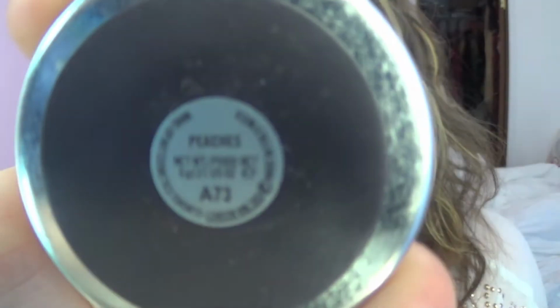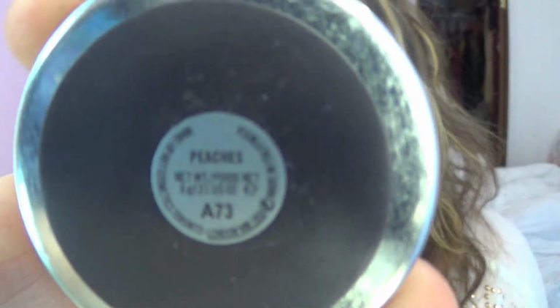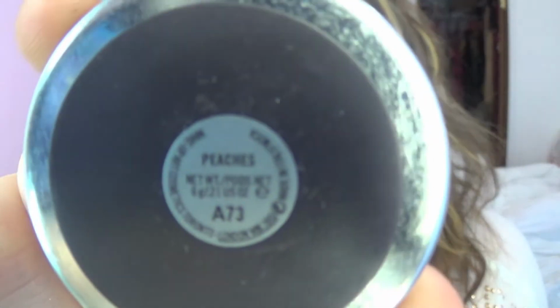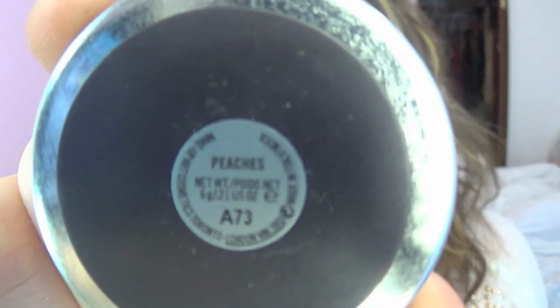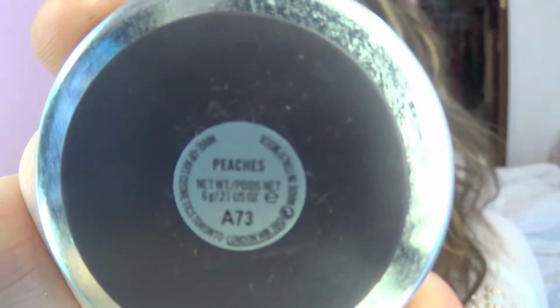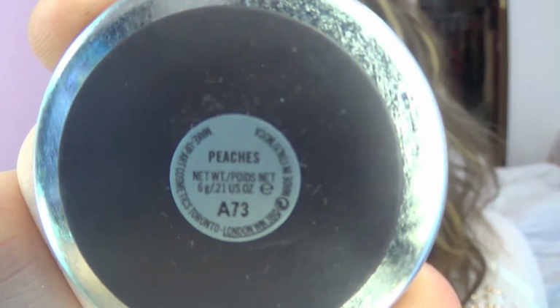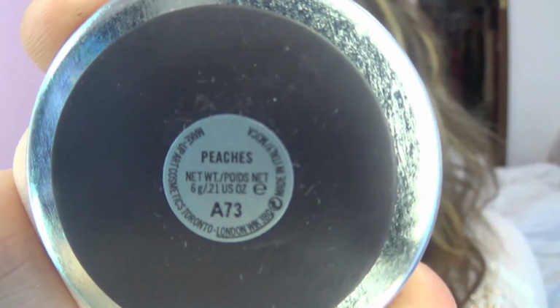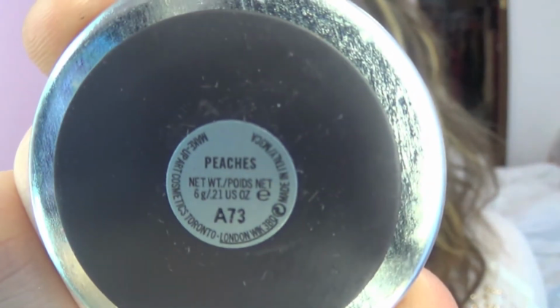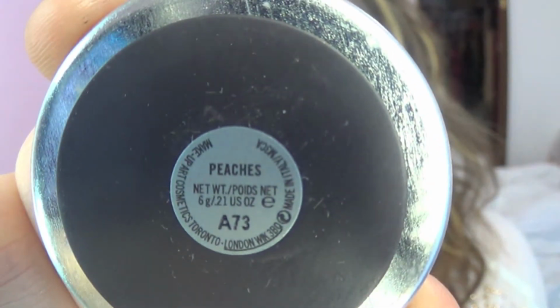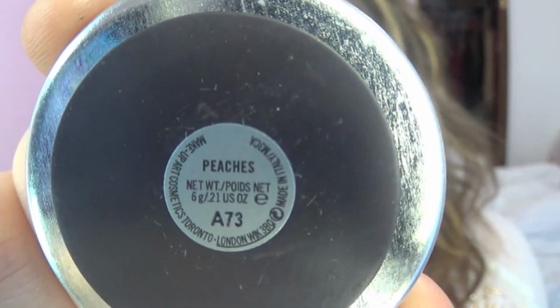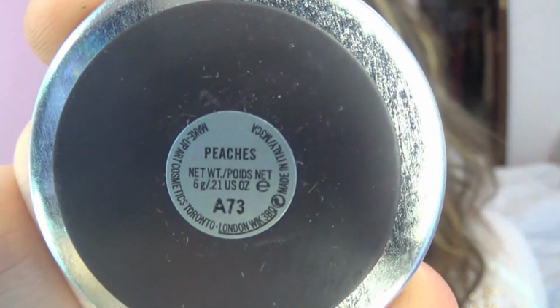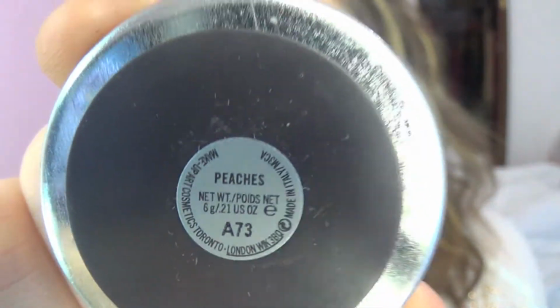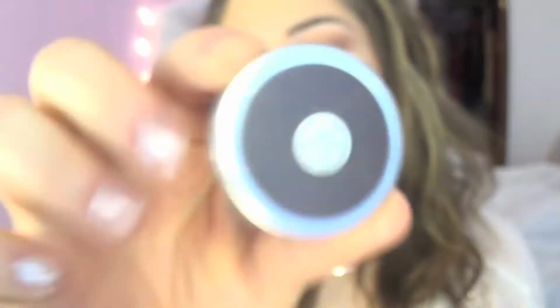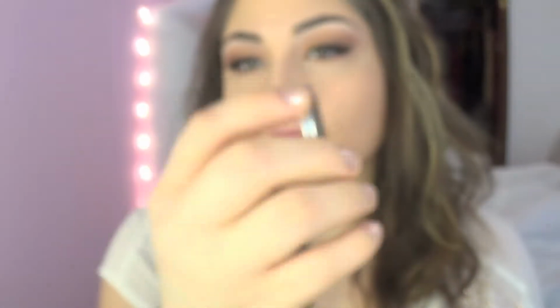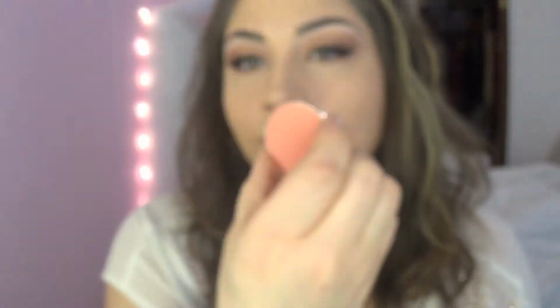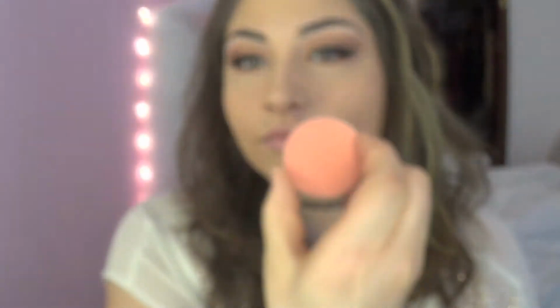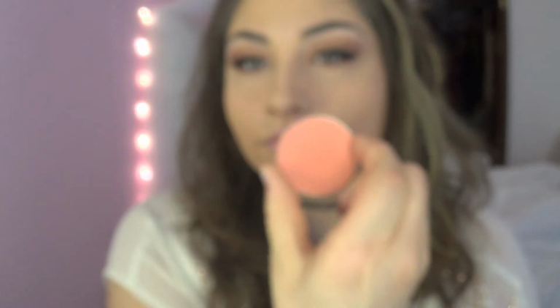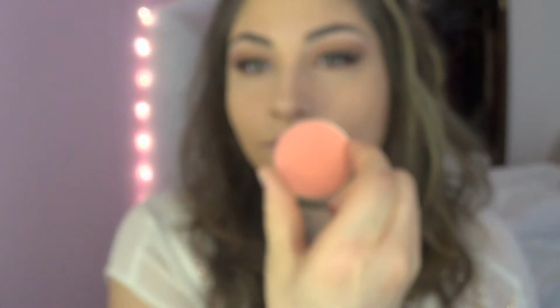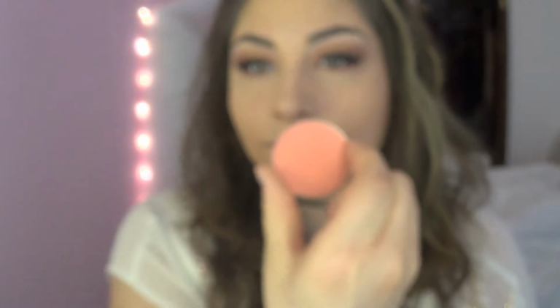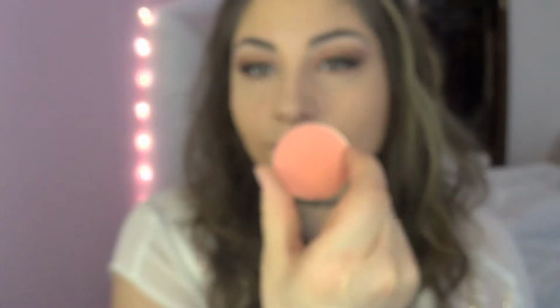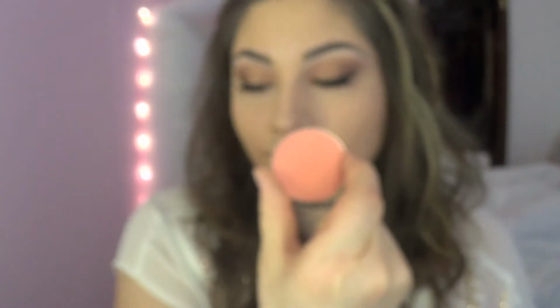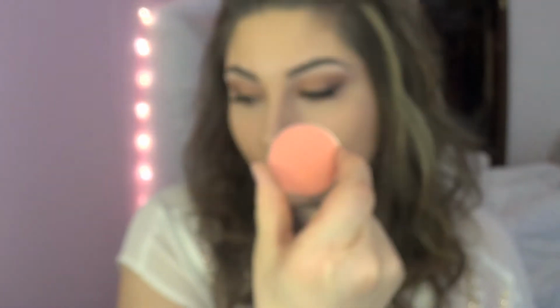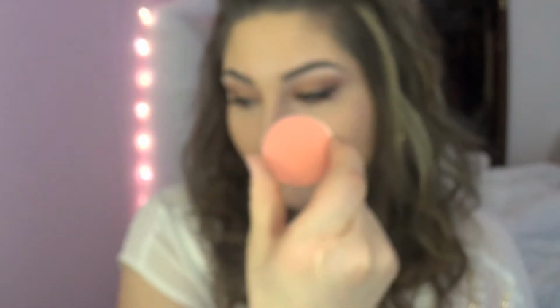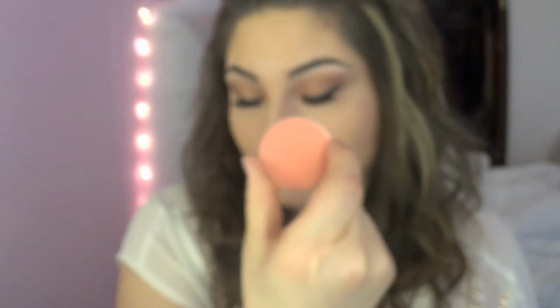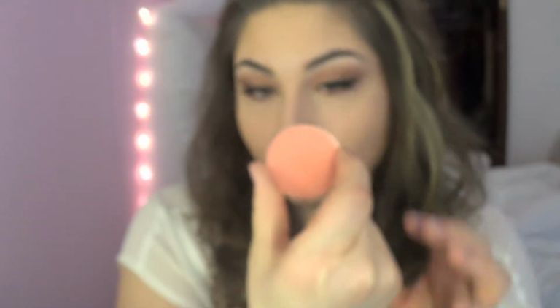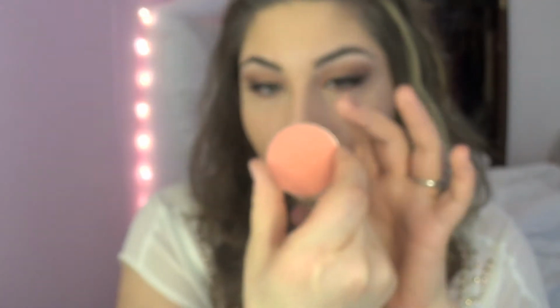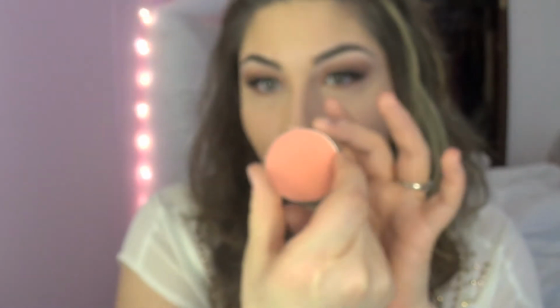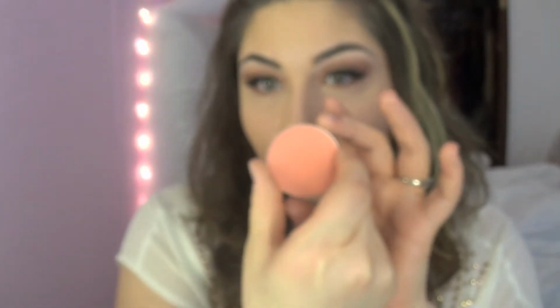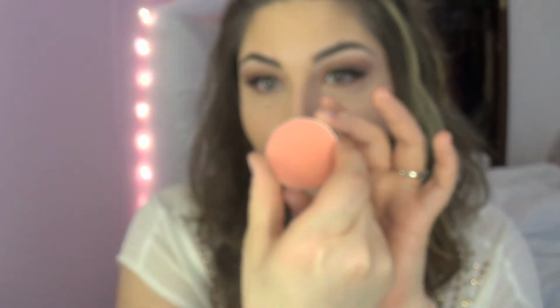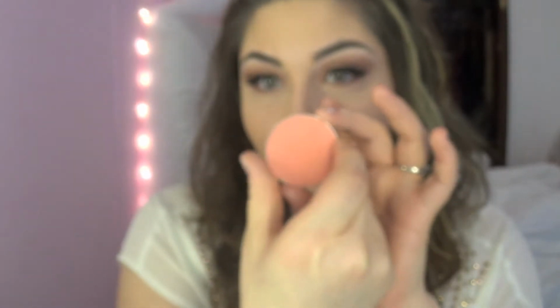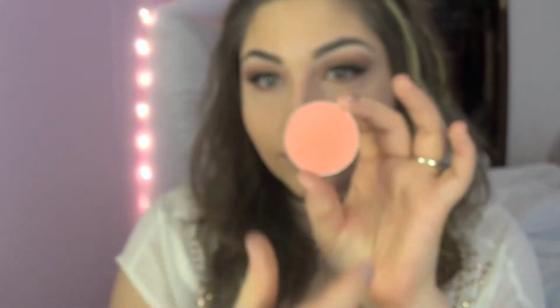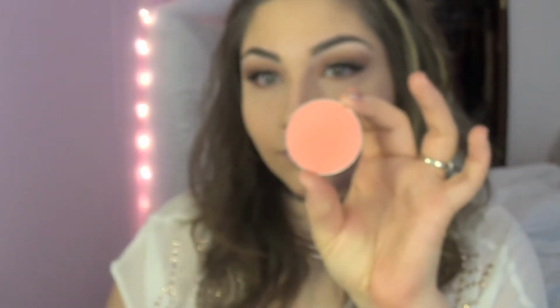Taking MAC Blush in Peaches, we're just going to put that on to the apples of our cheeks.